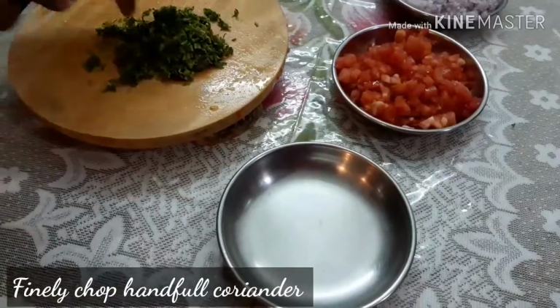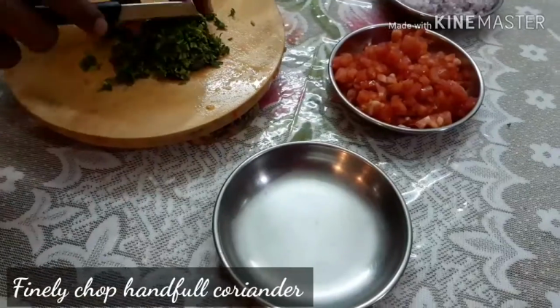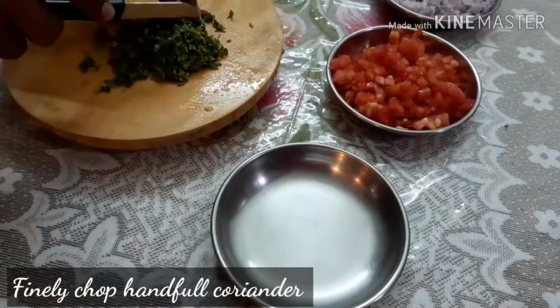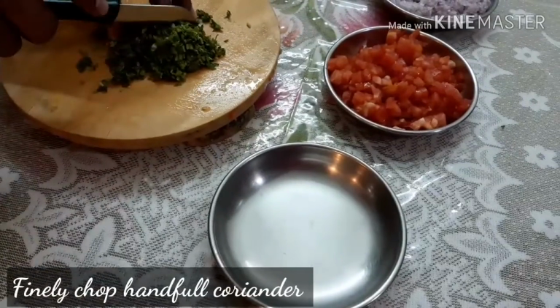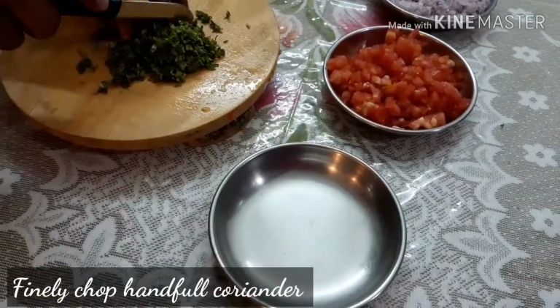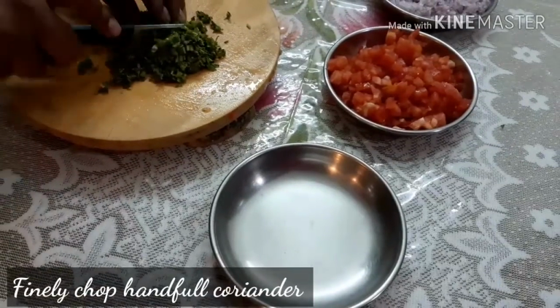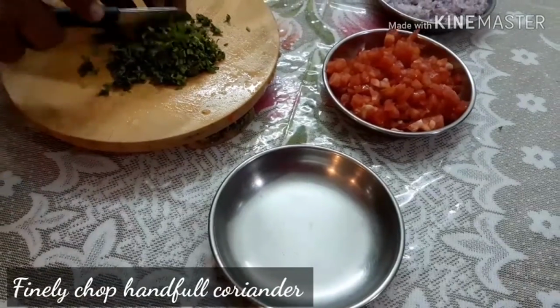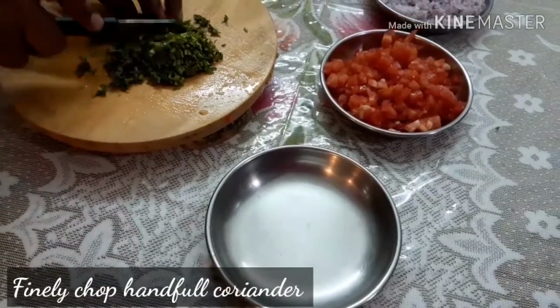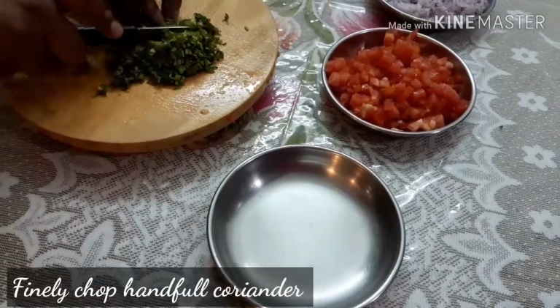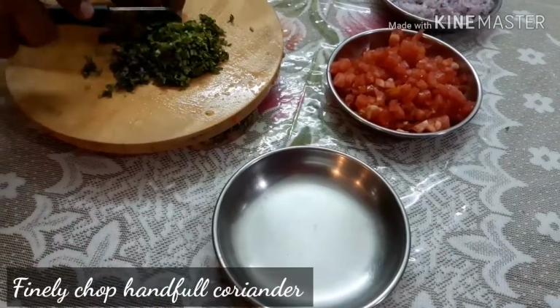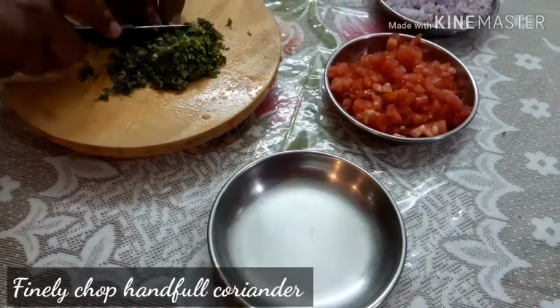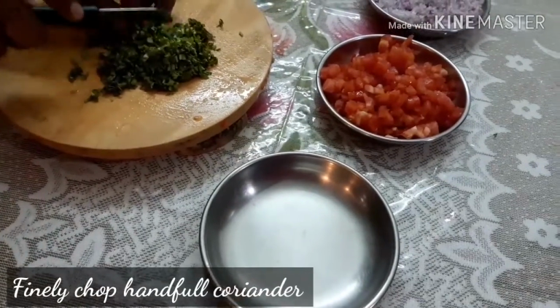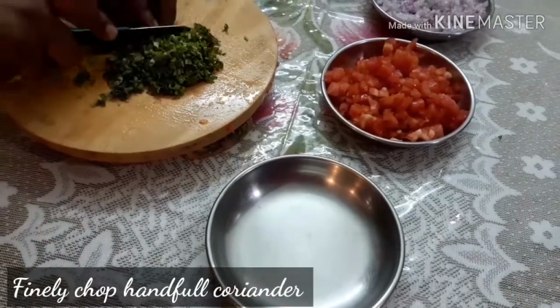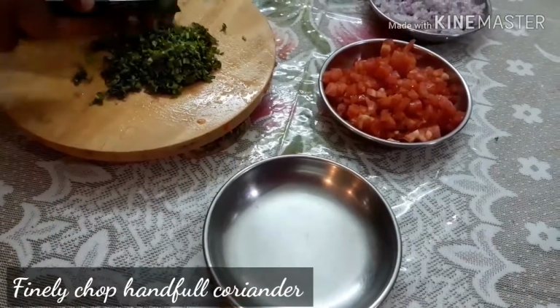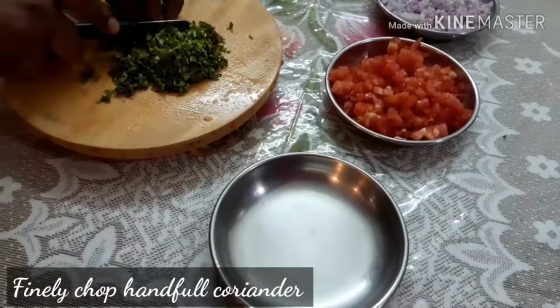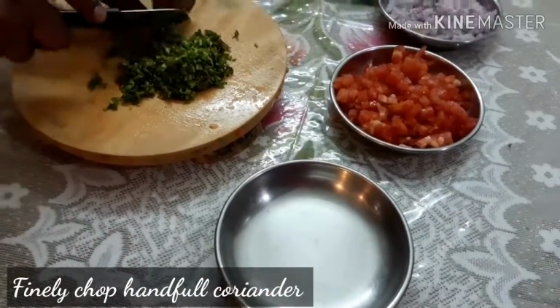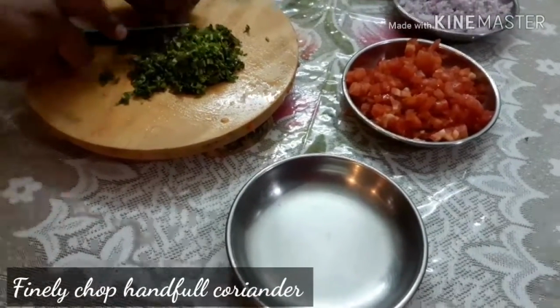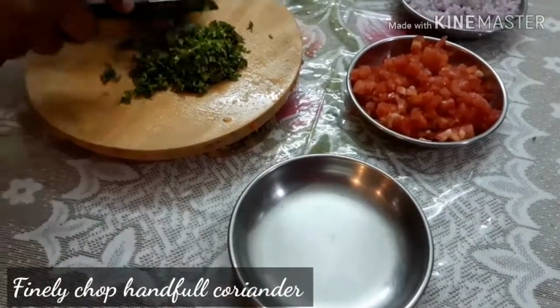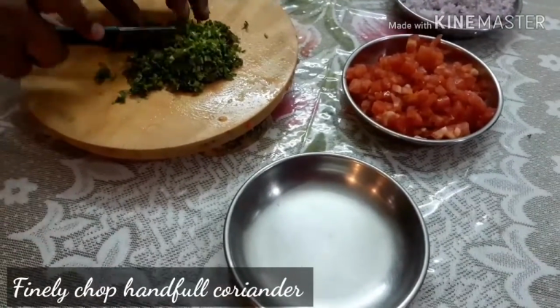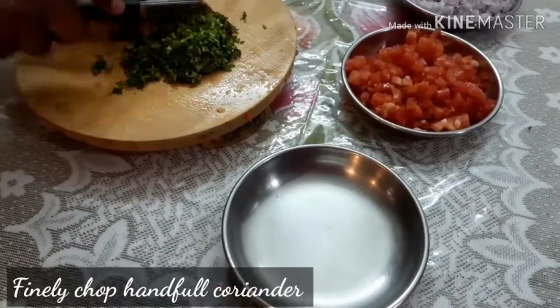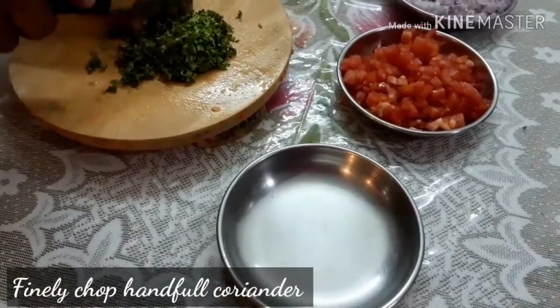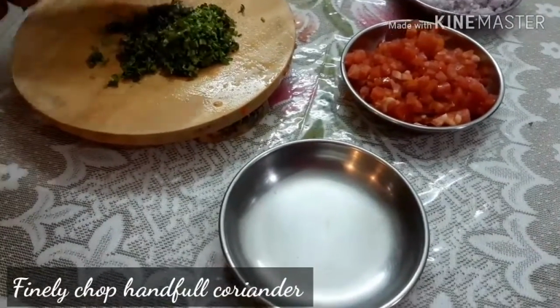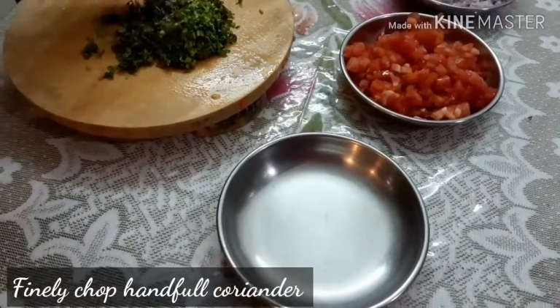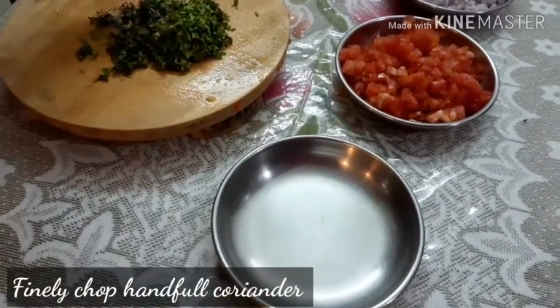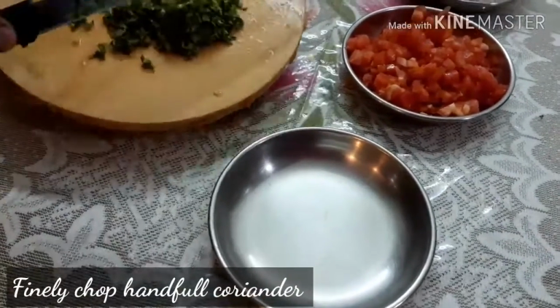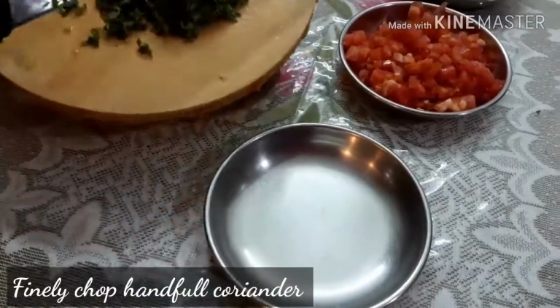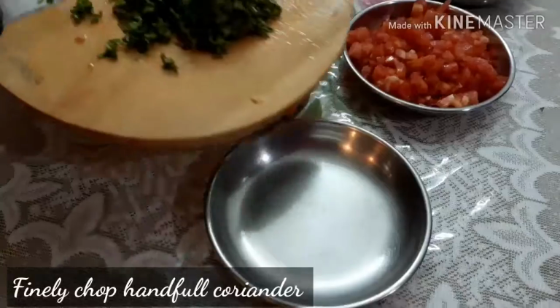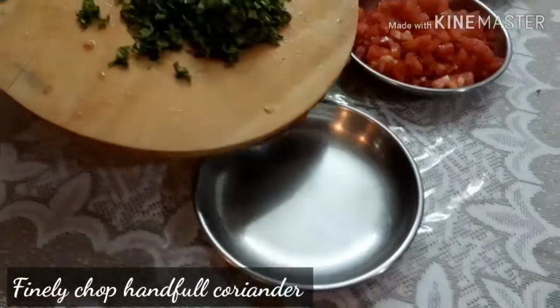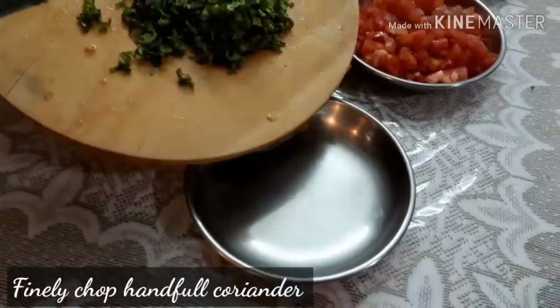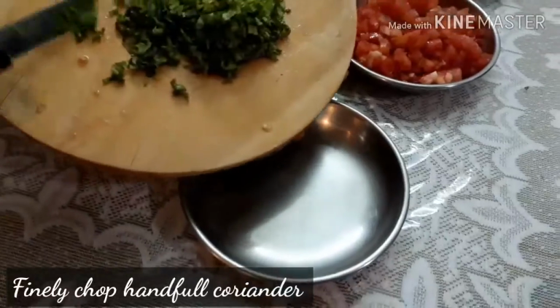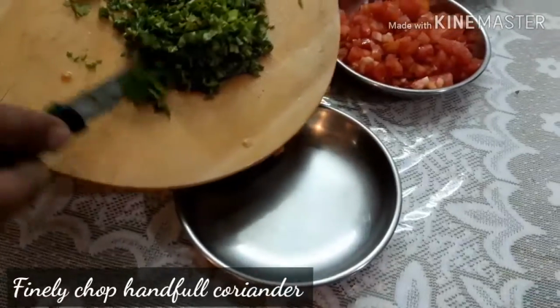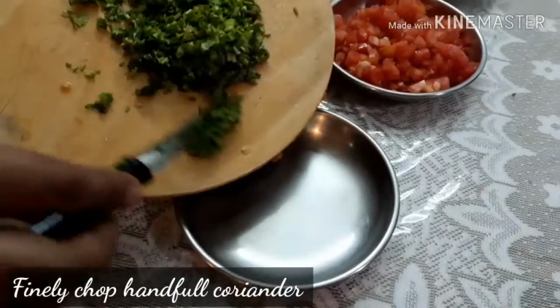Now finely chop a handful of coriander and set it aside.